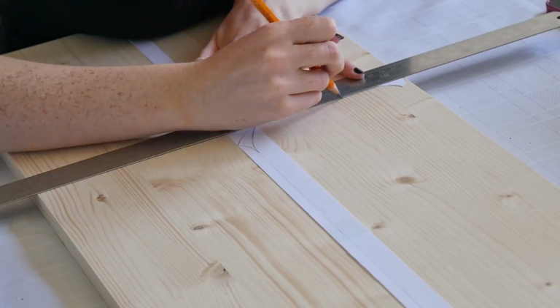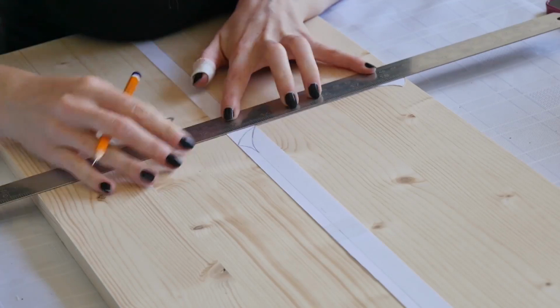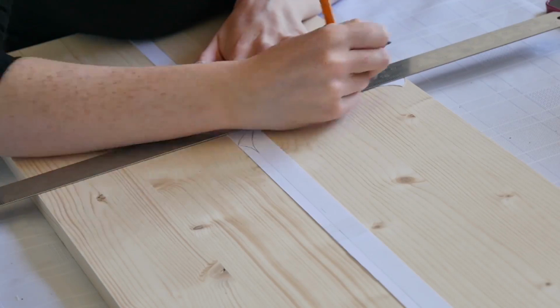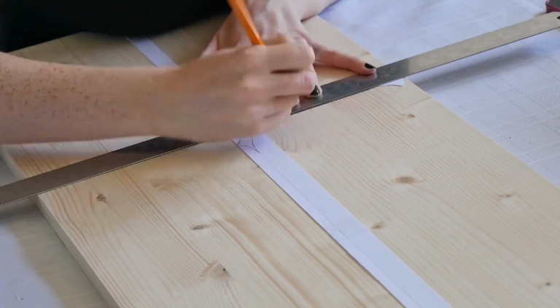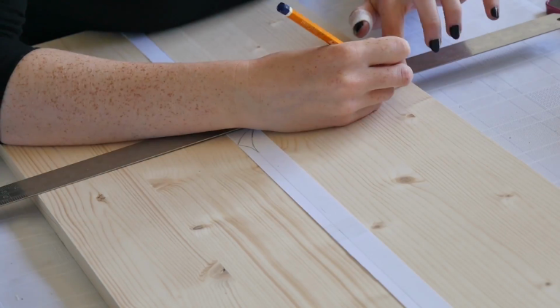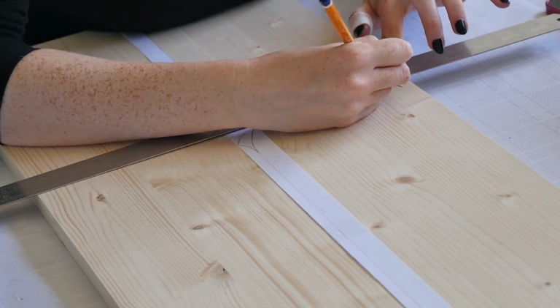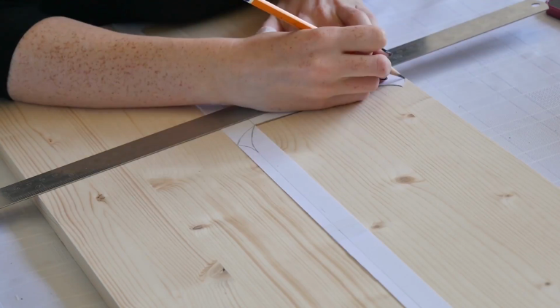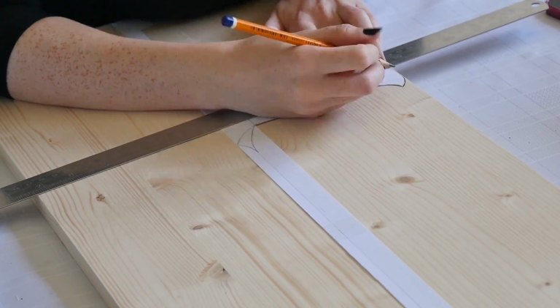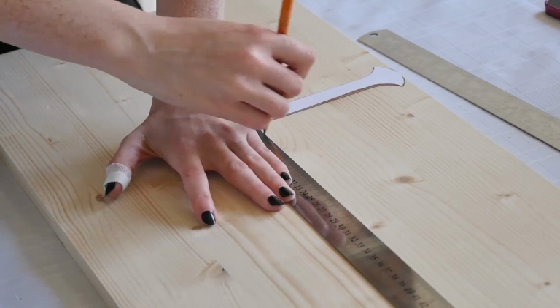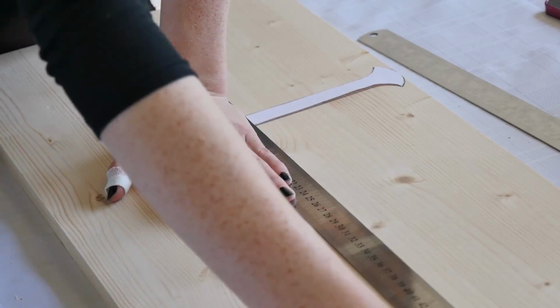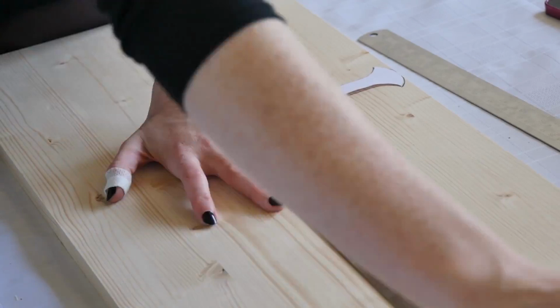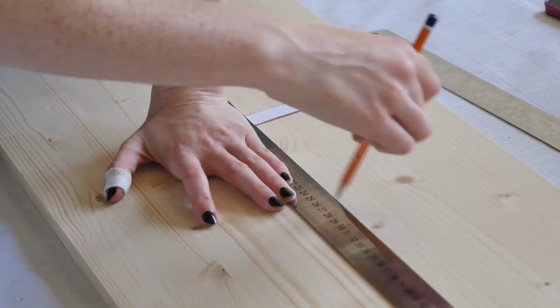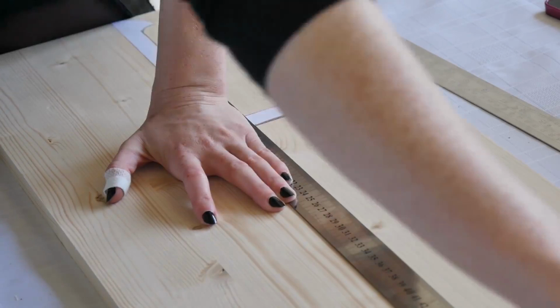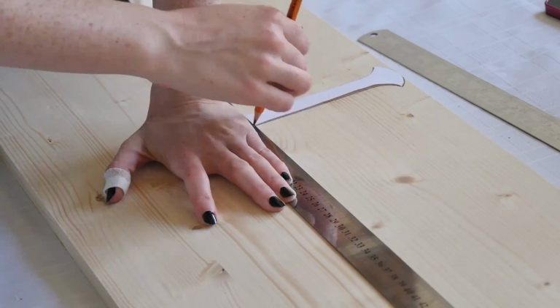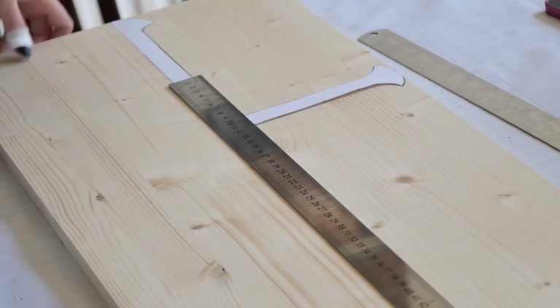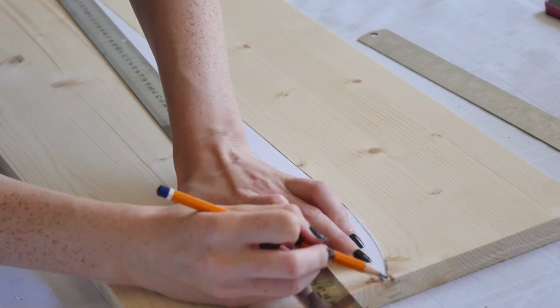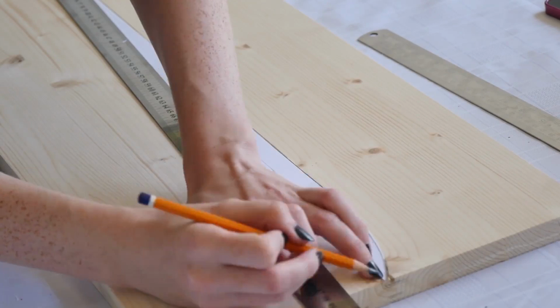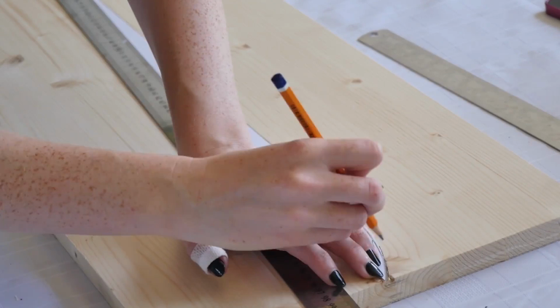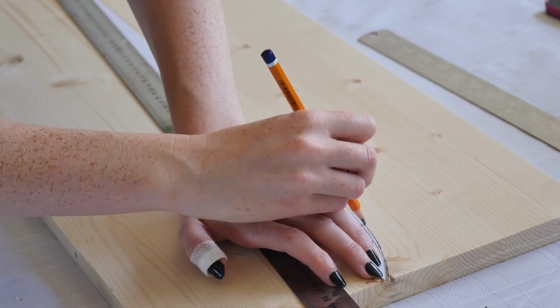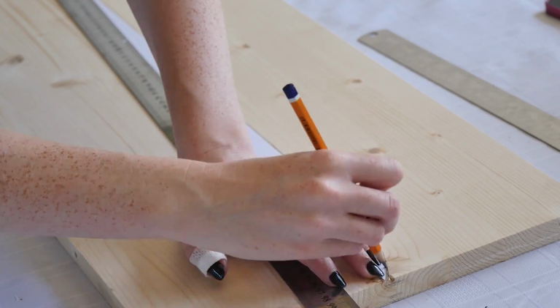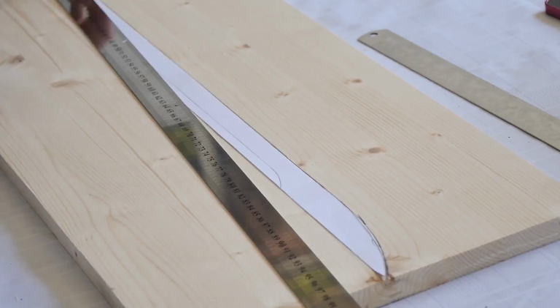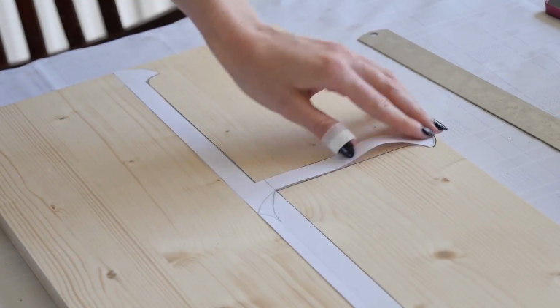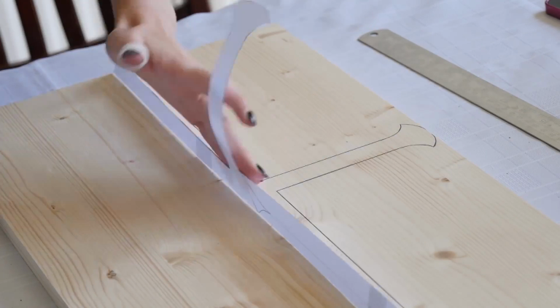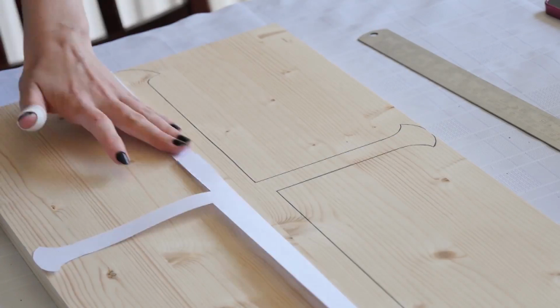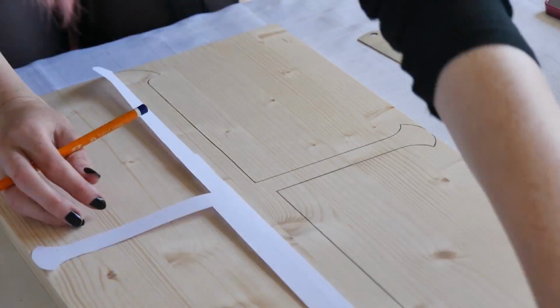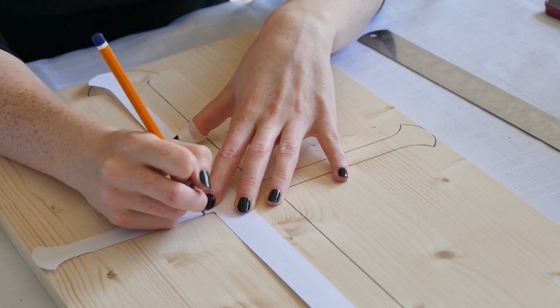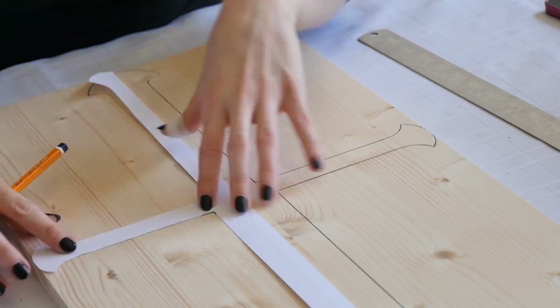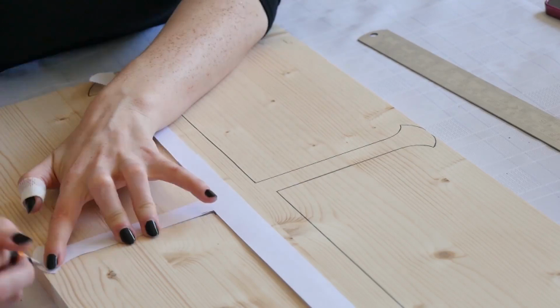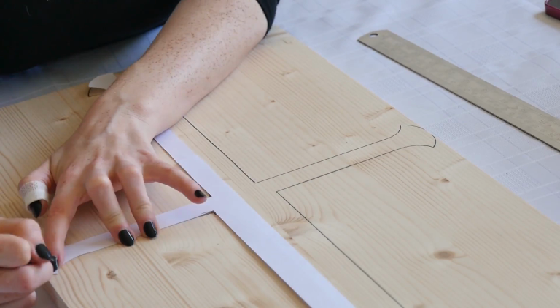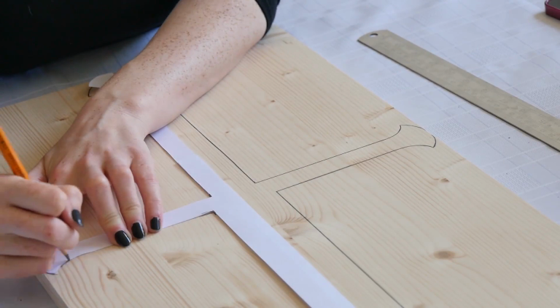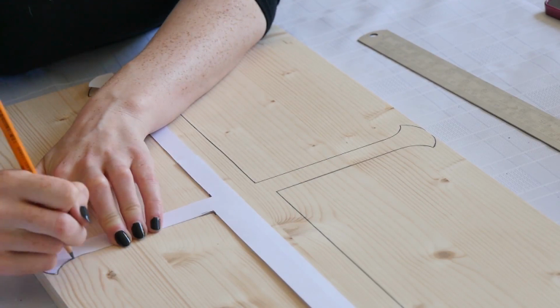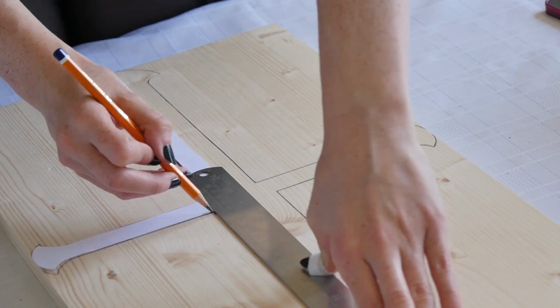I started by making a half stencil first, so that once I'd drawn out one side I could flip it over and that way it was completely symmetrical.